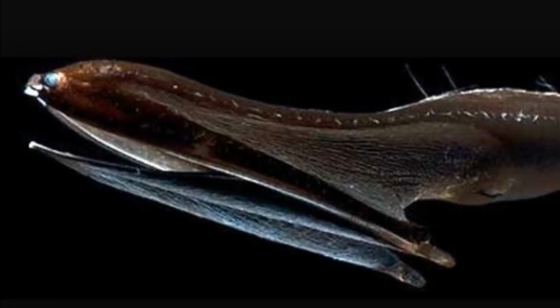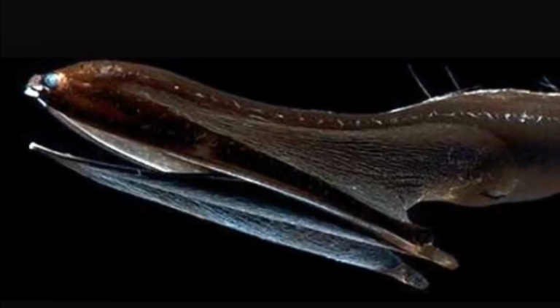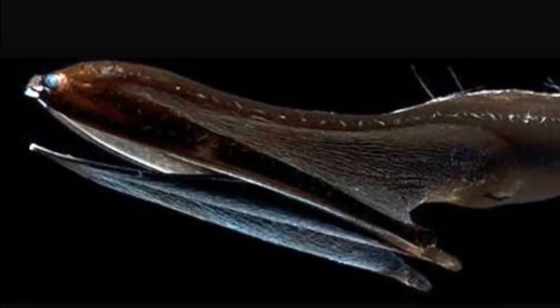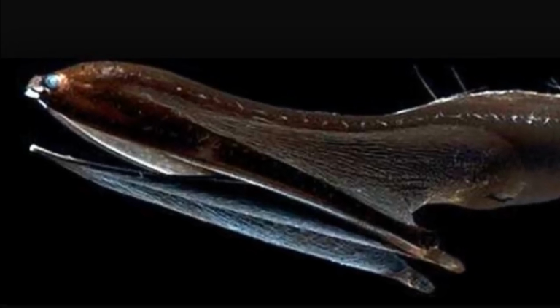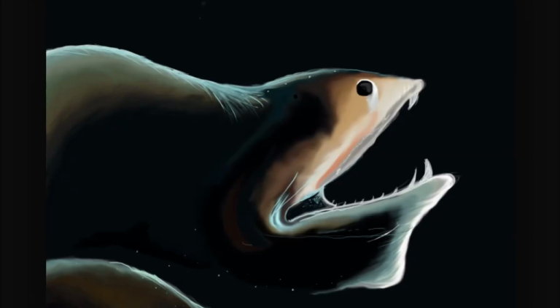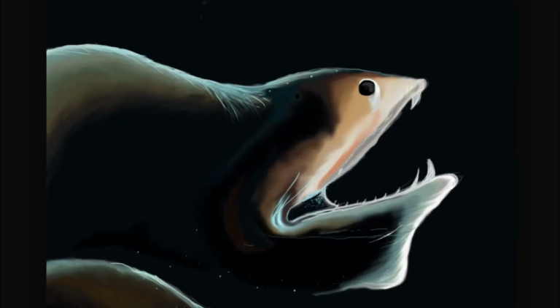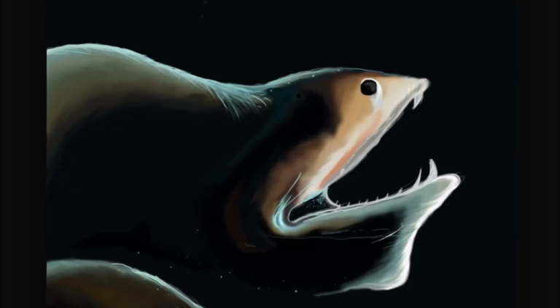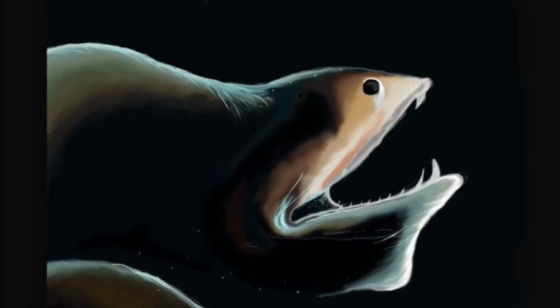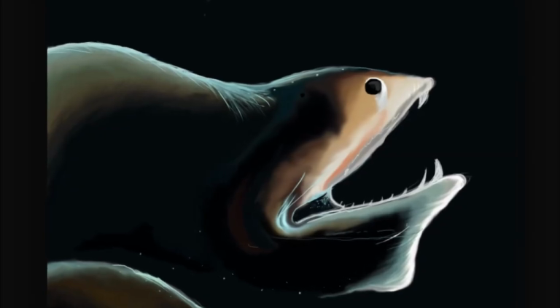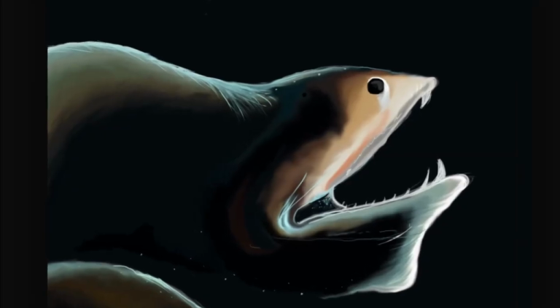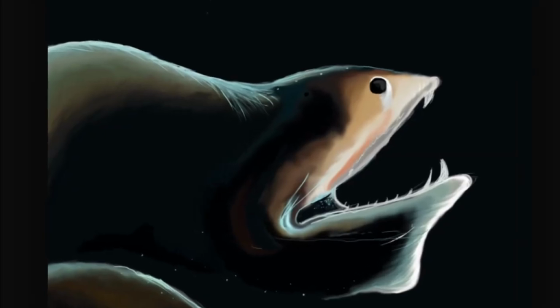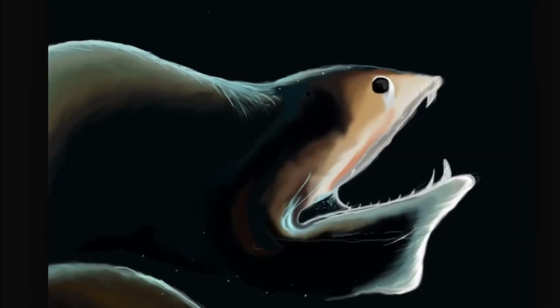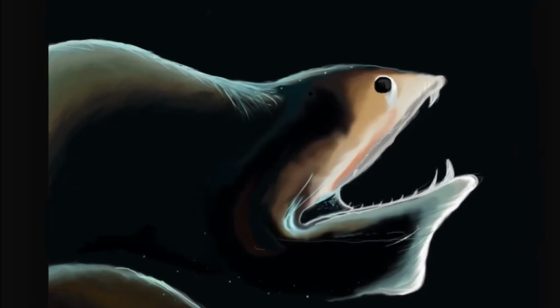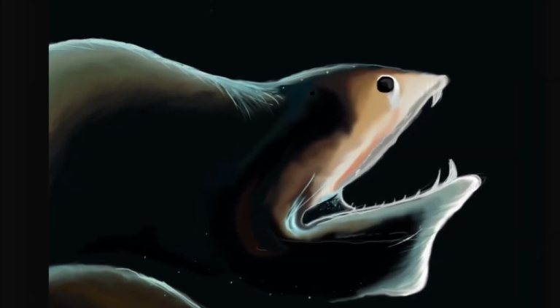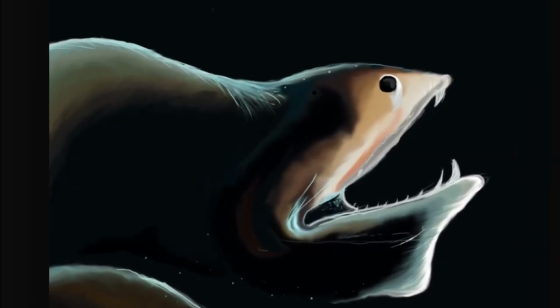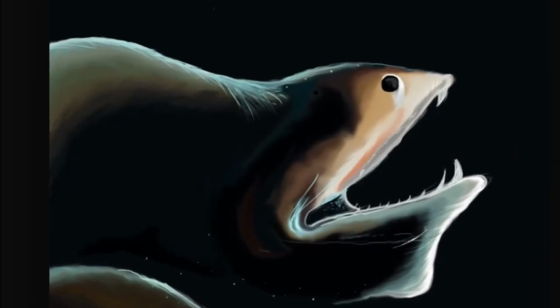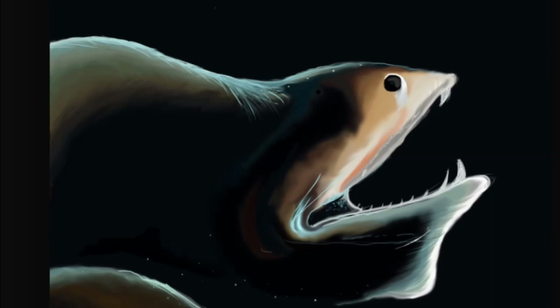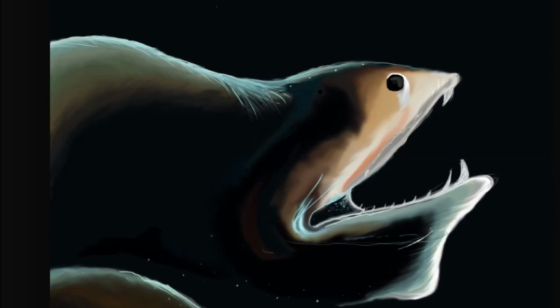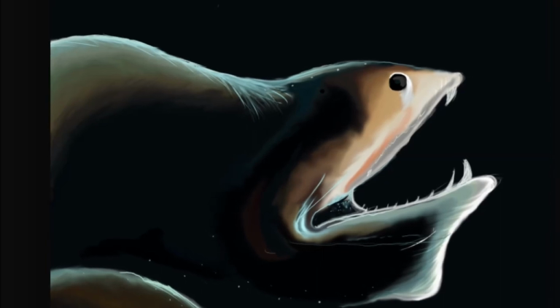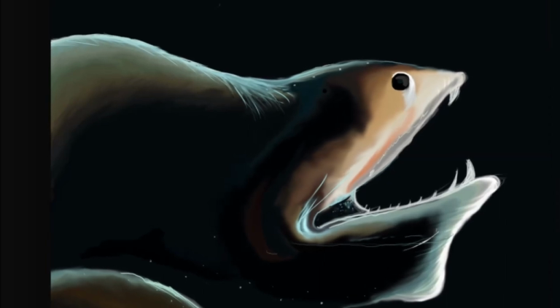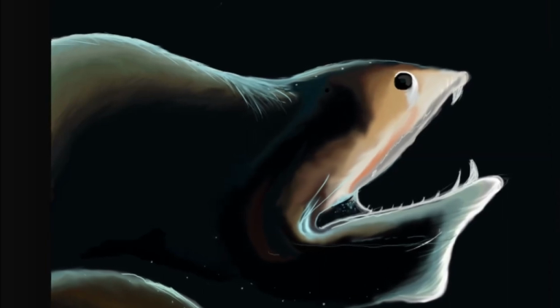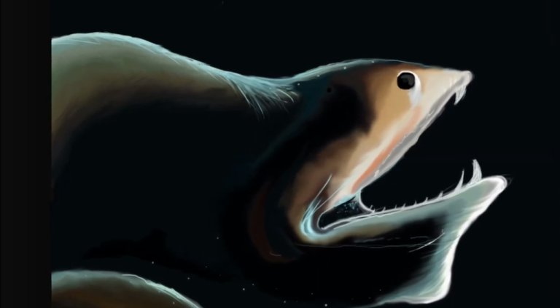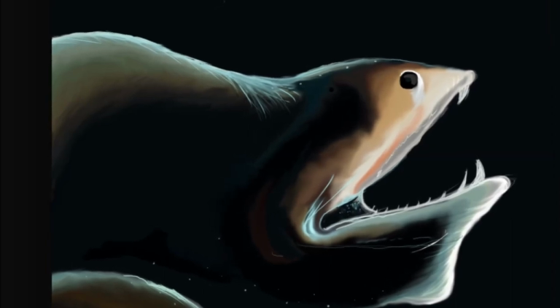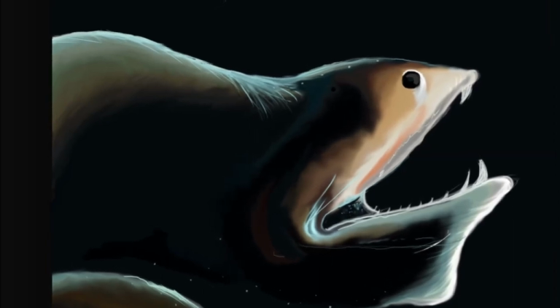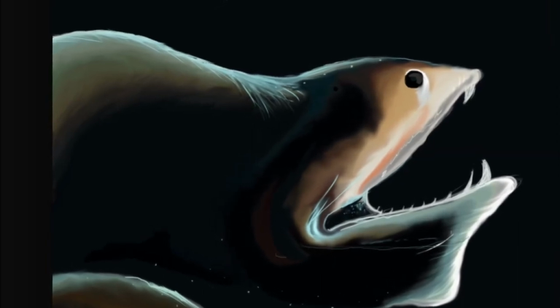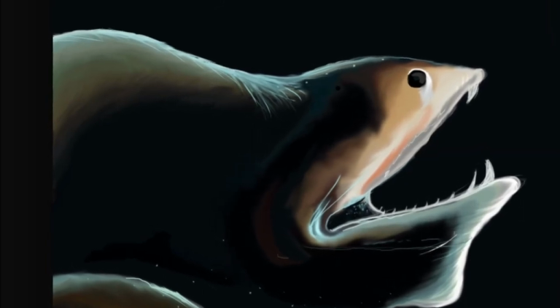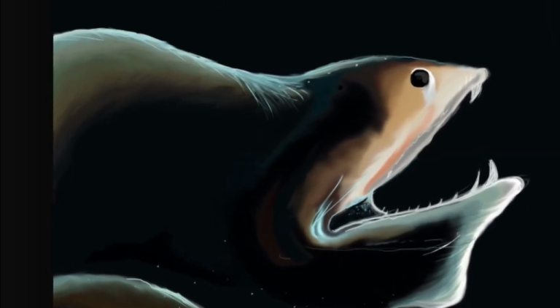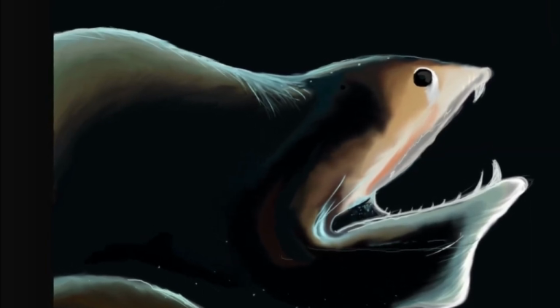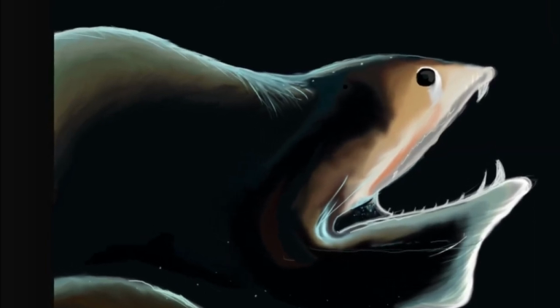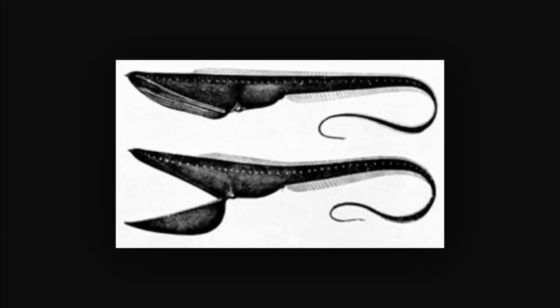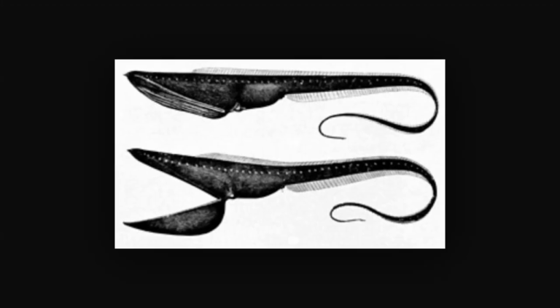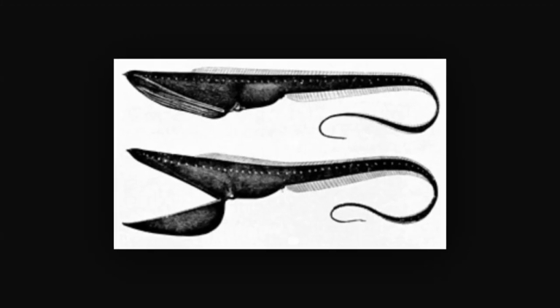The gulper's stomach can also stretch to accommodate its large meals. This giant mouth gives the eel its other common name of umbrella mouth gulper. The eel also has a very long, whip-like tail.